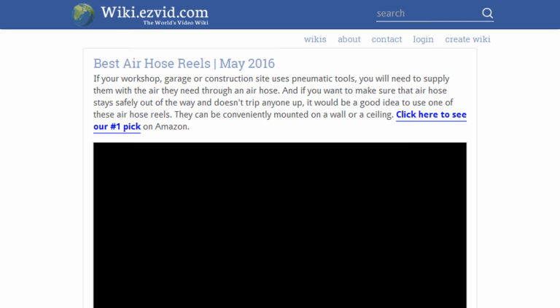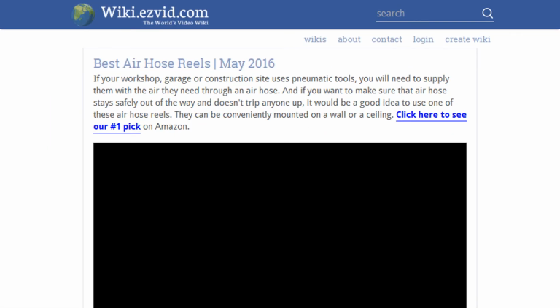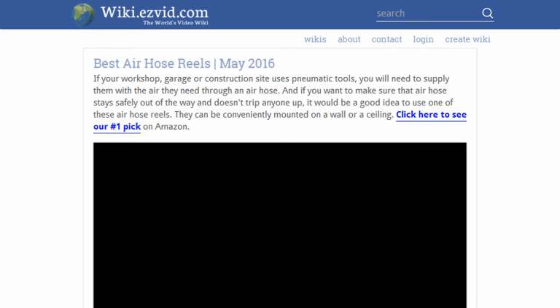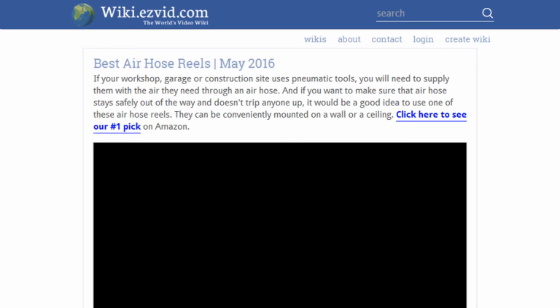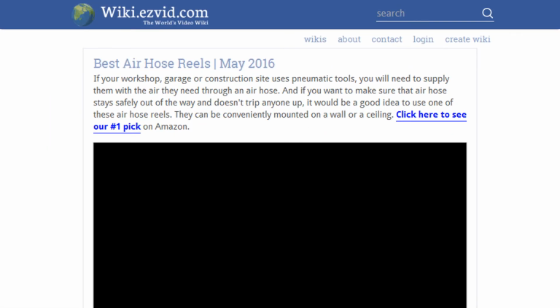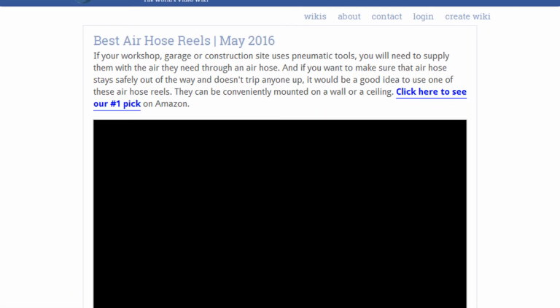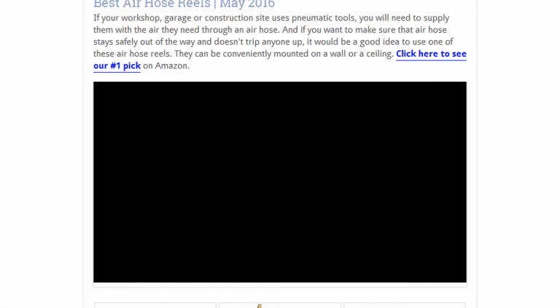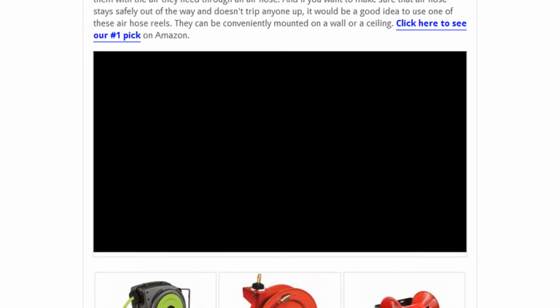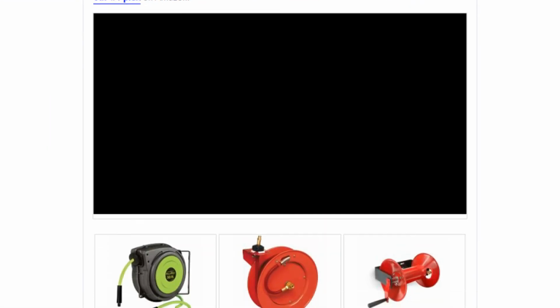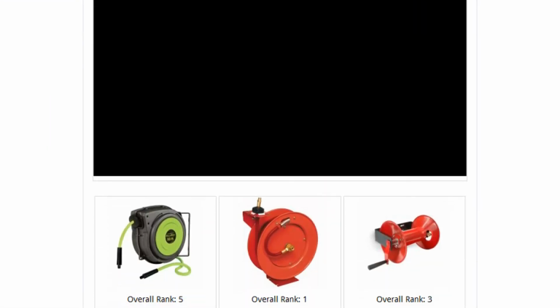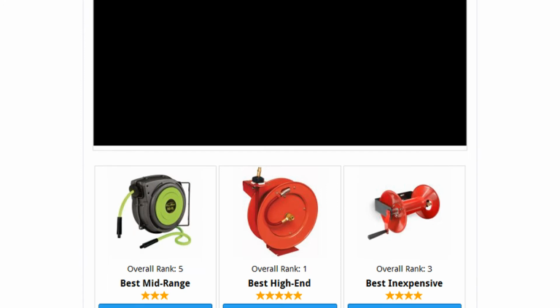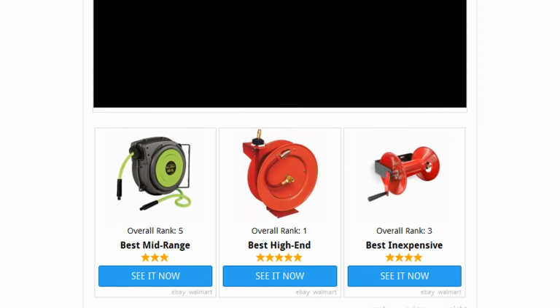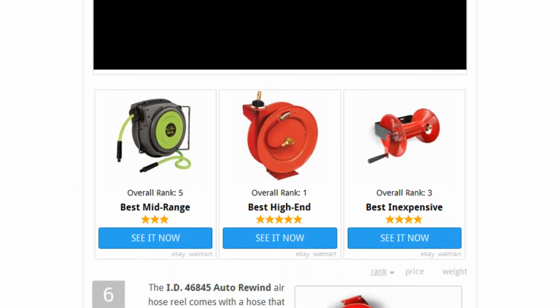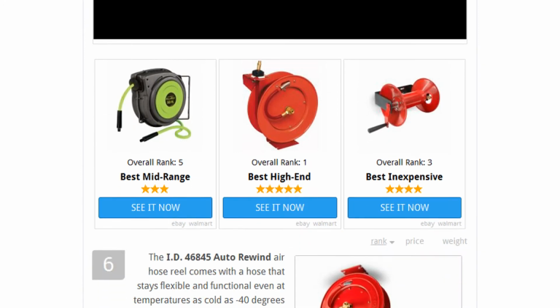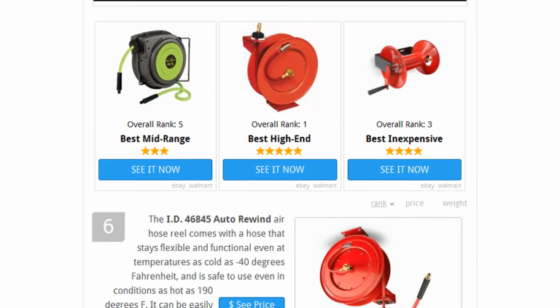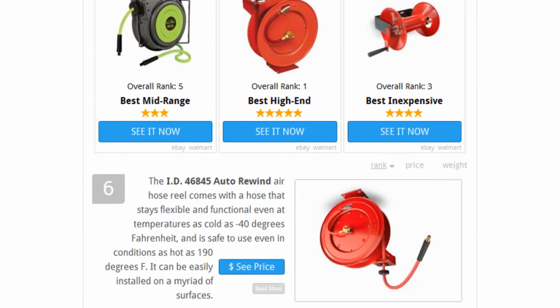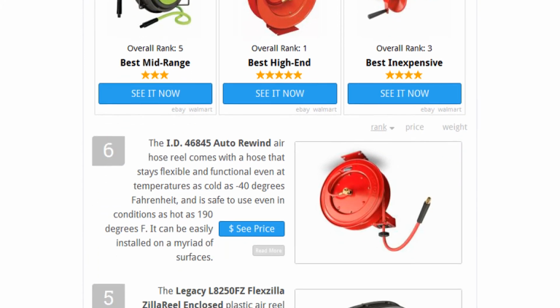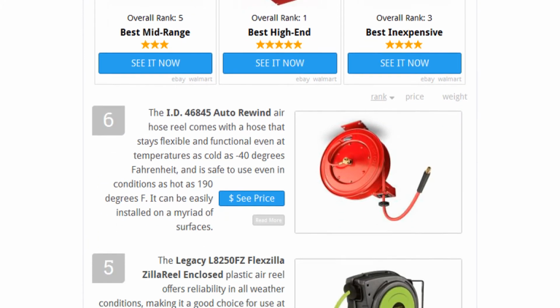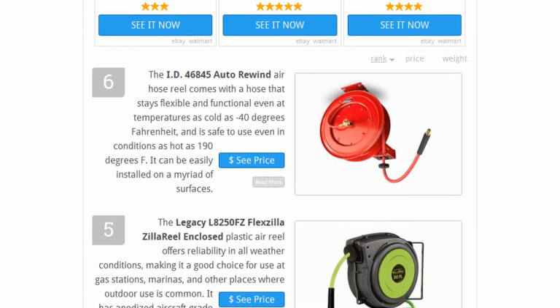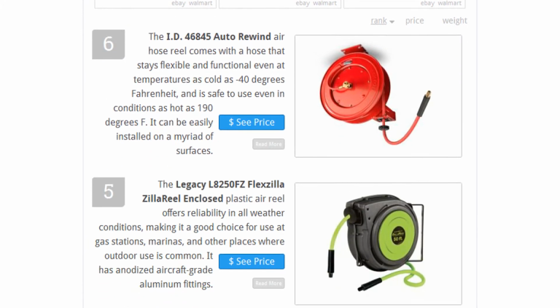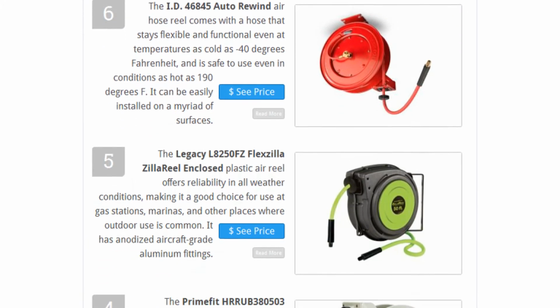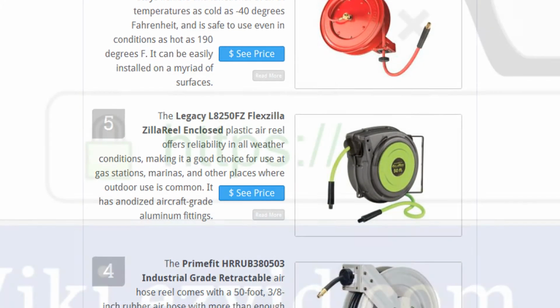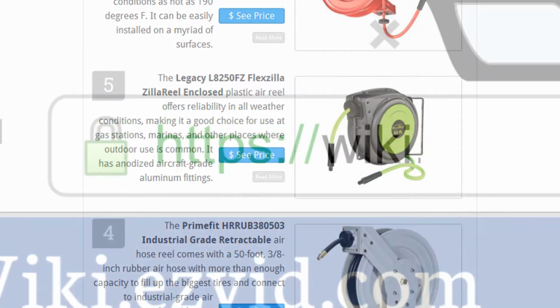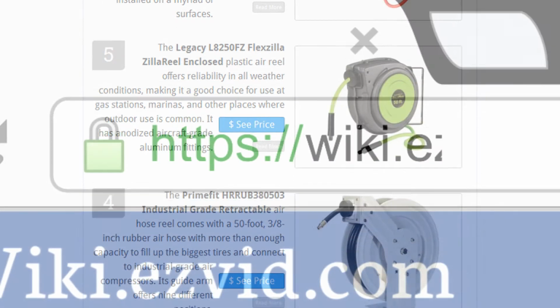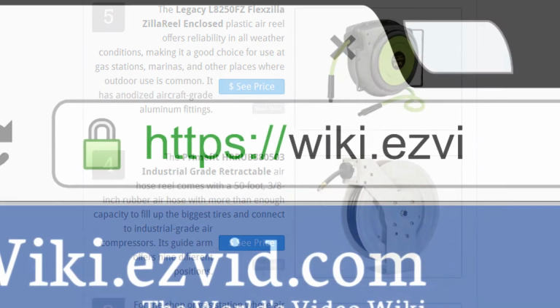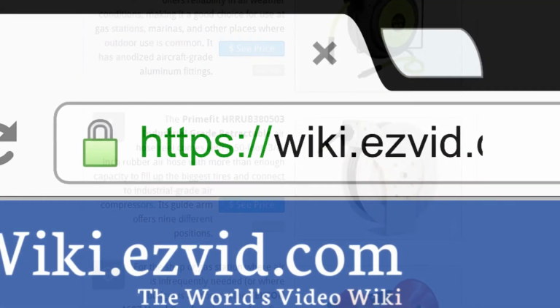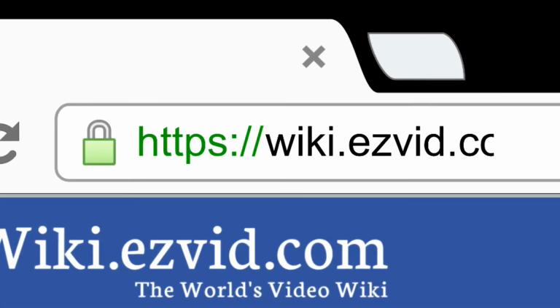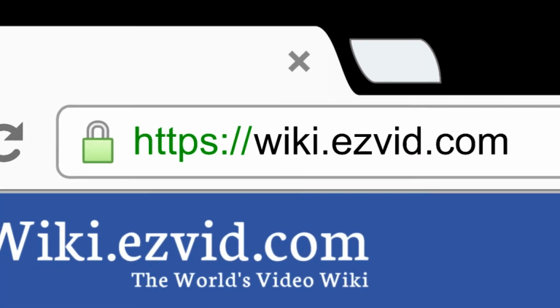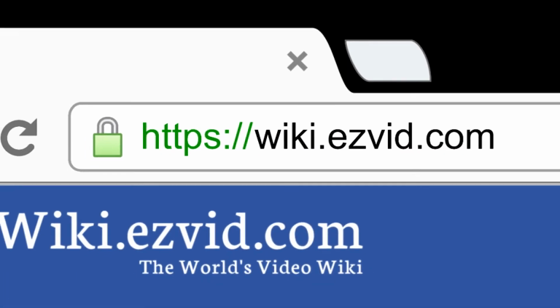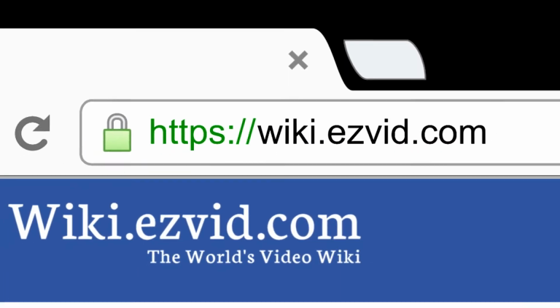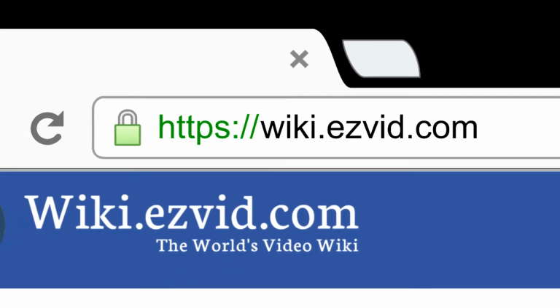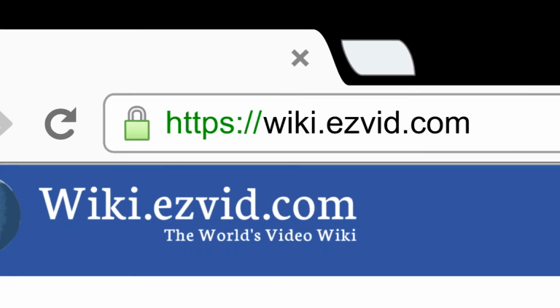To see all this stuff, go to wiki.easyvid.com and search for air hose reels or click beneath this video.